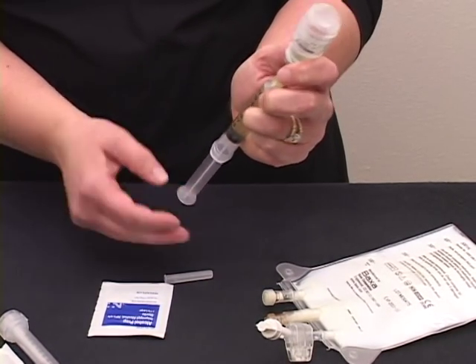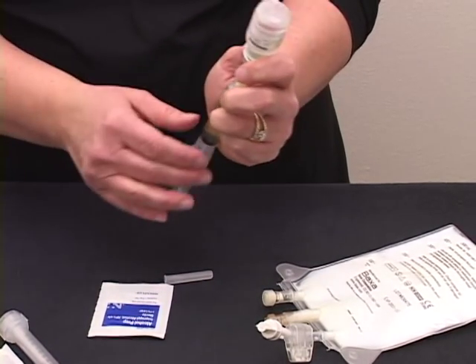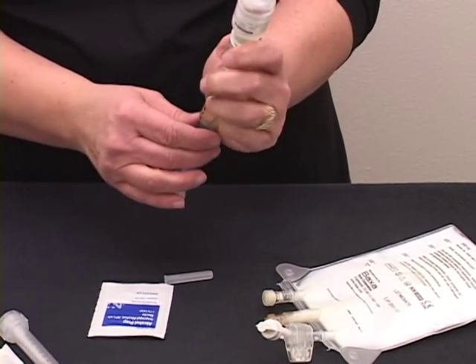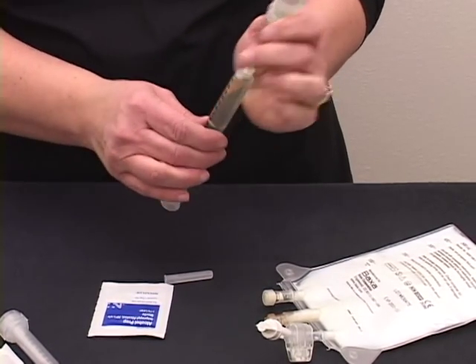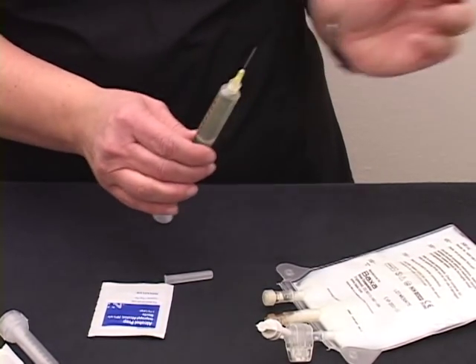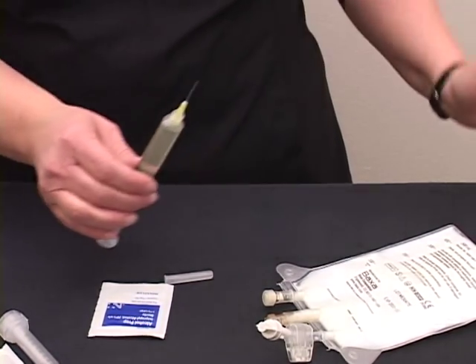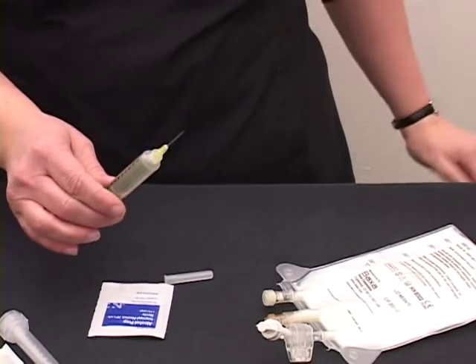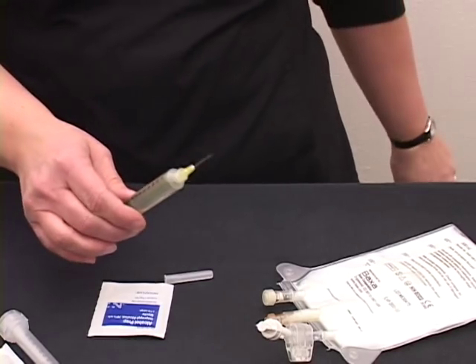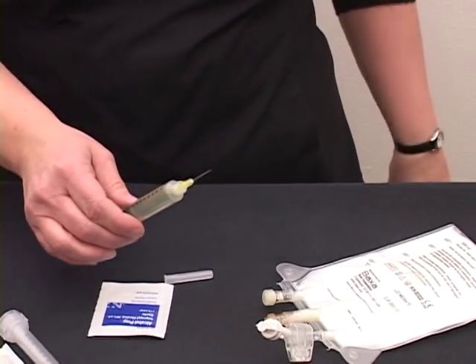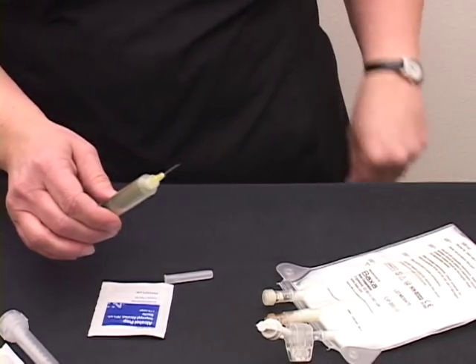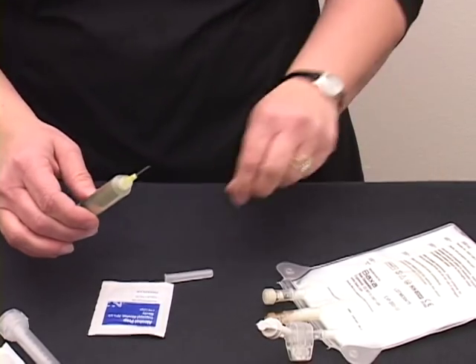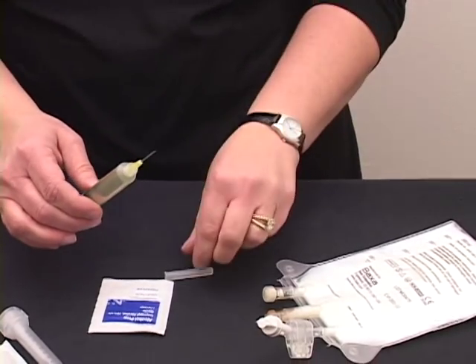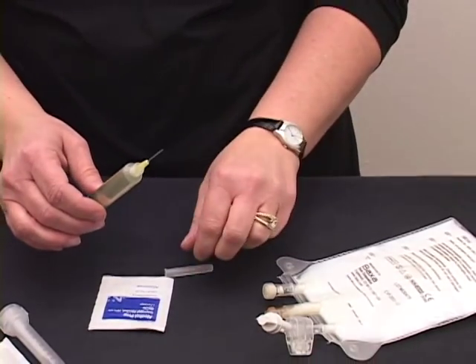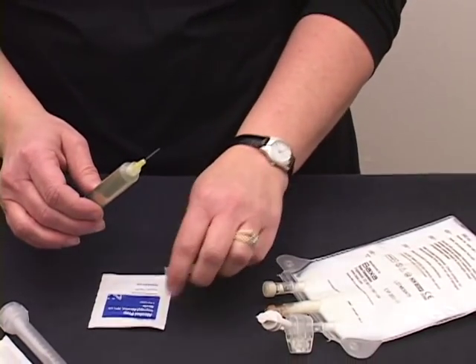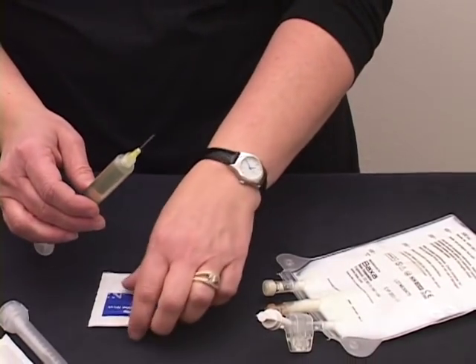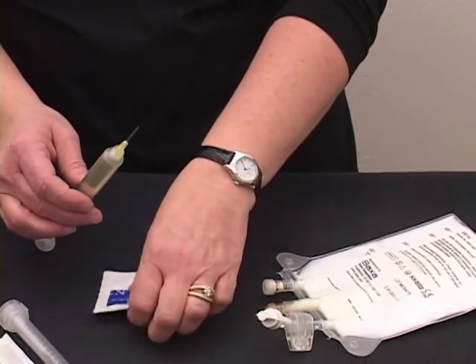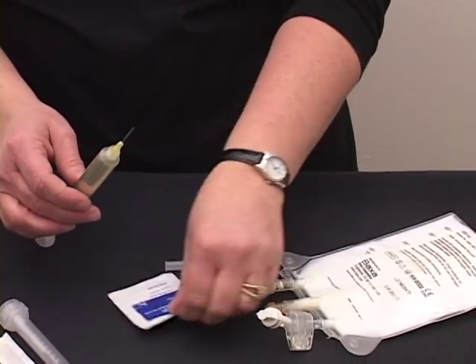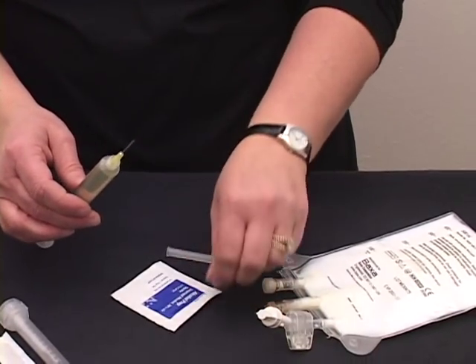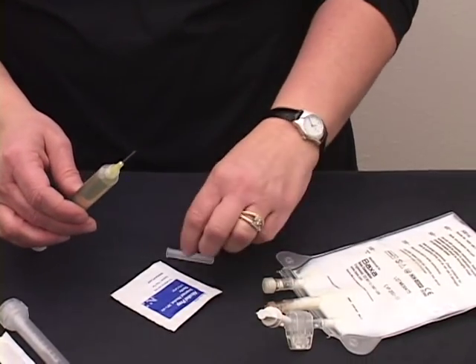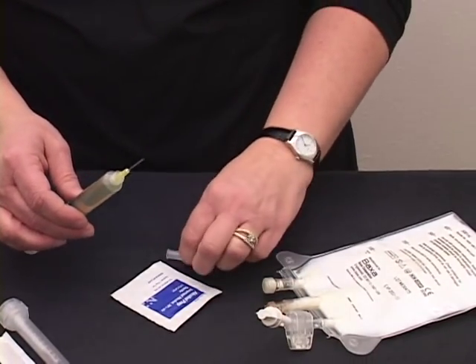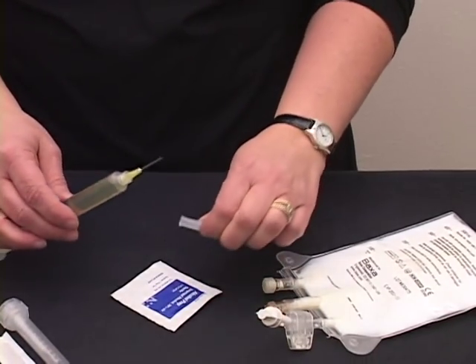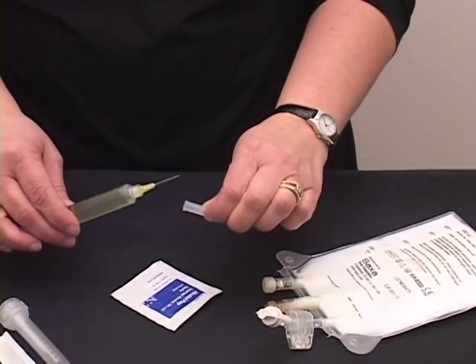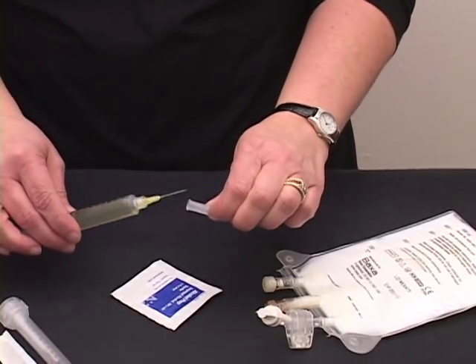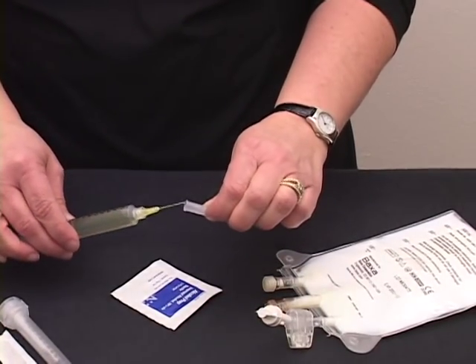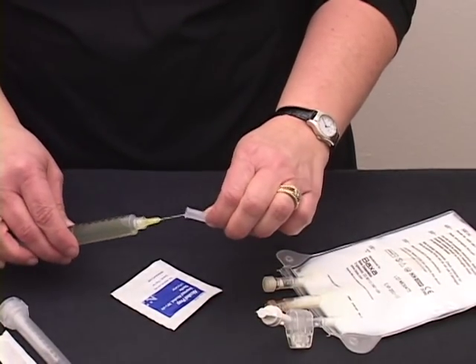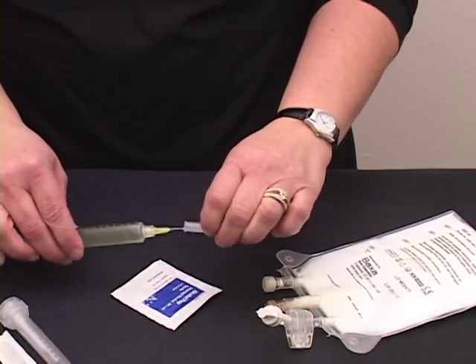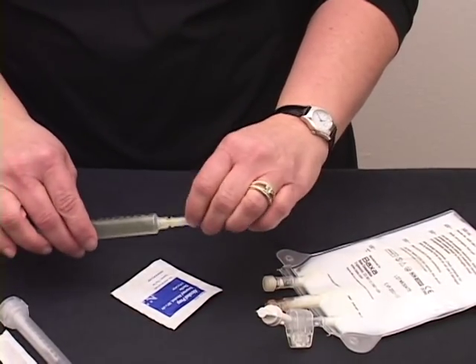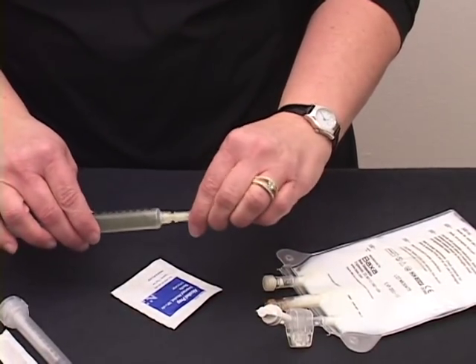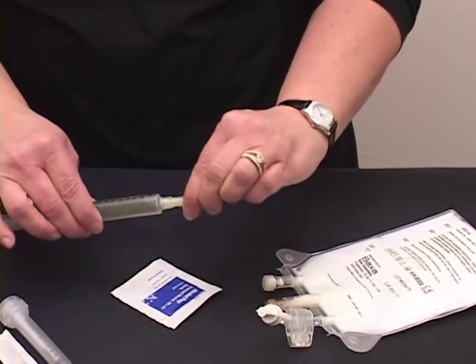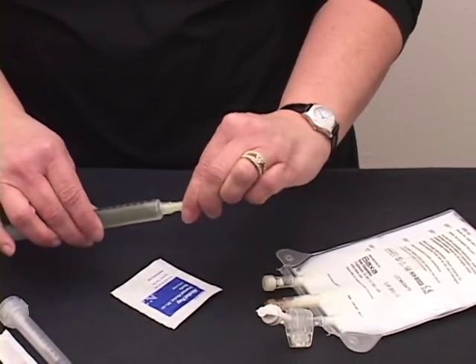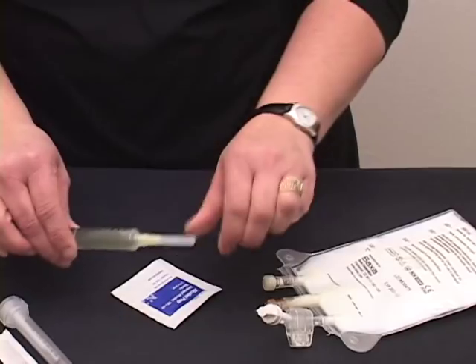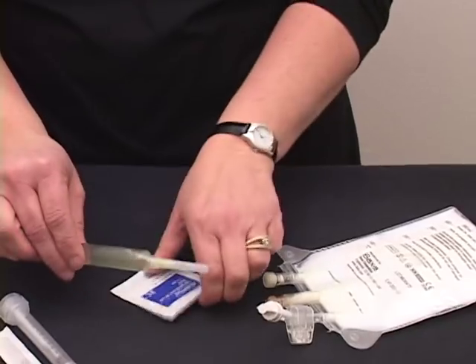Remove the needle, carefully cap your needle and set the syringe to the side.